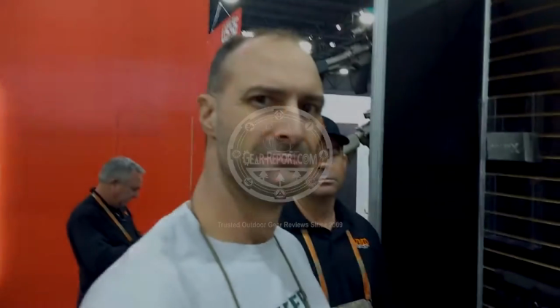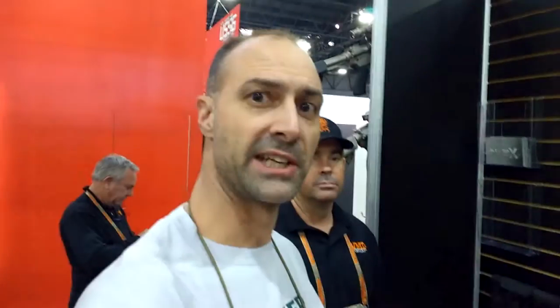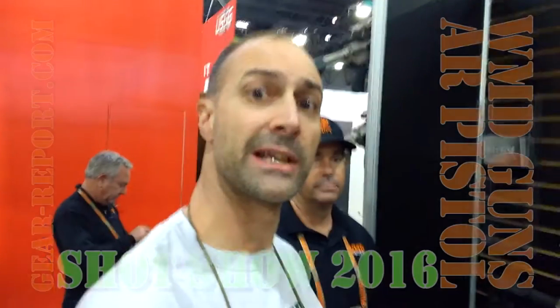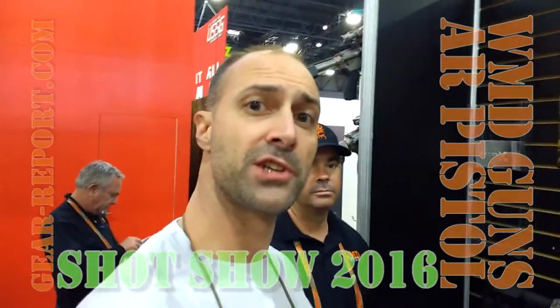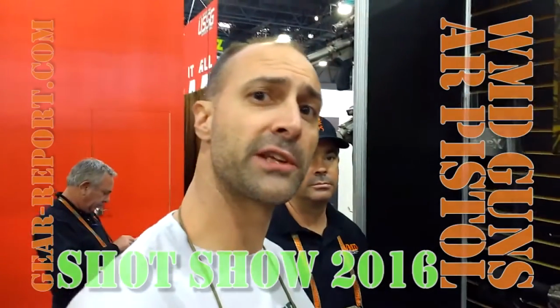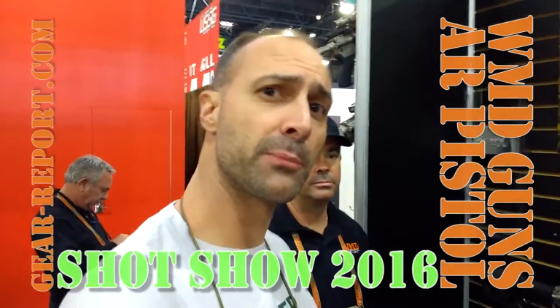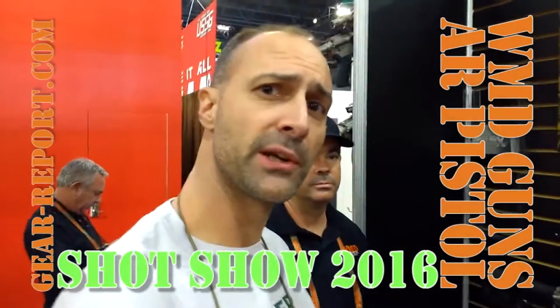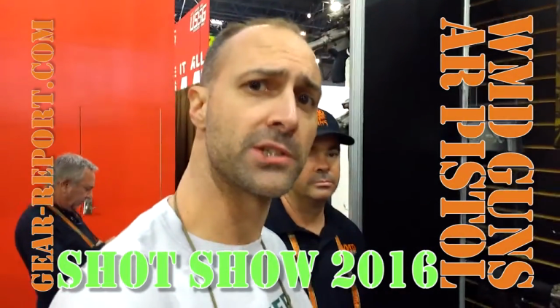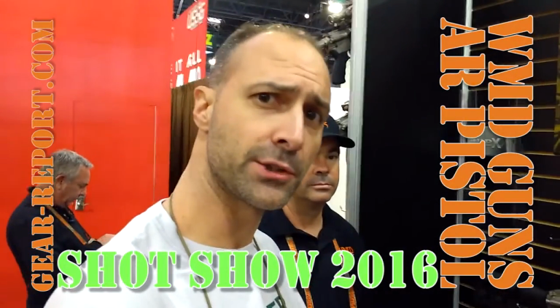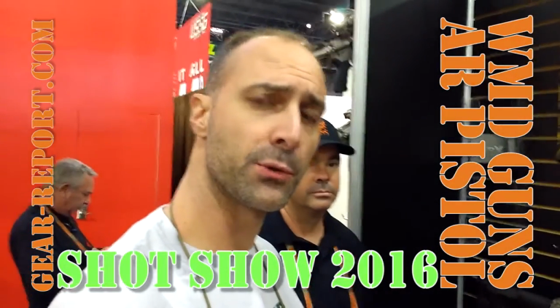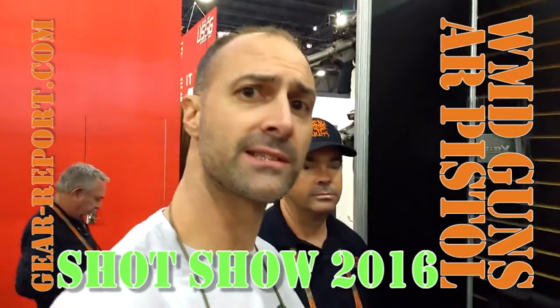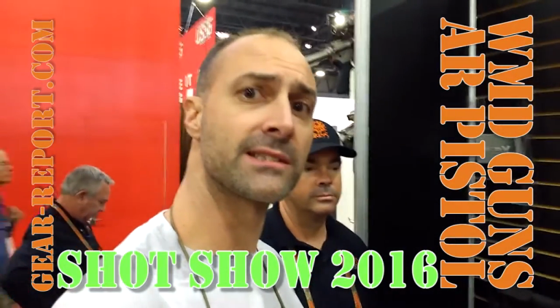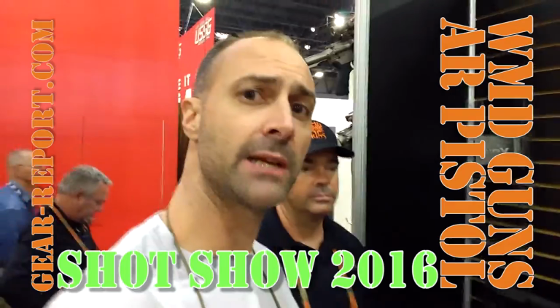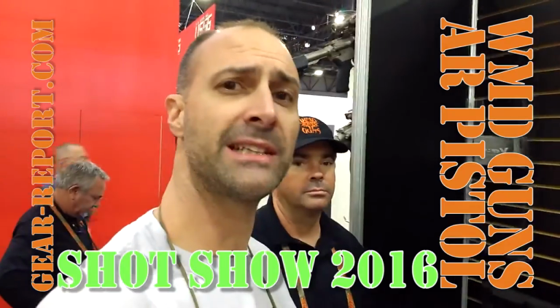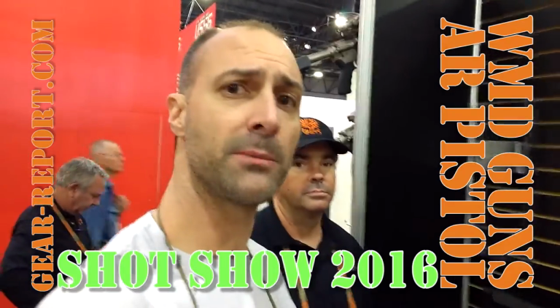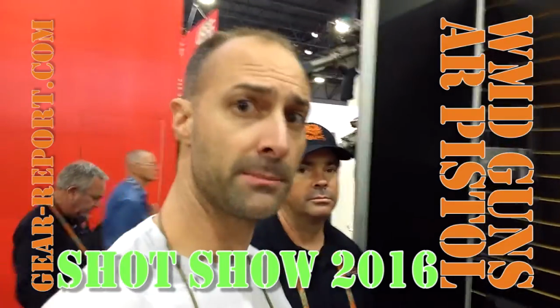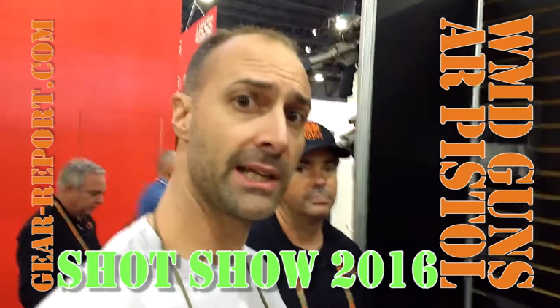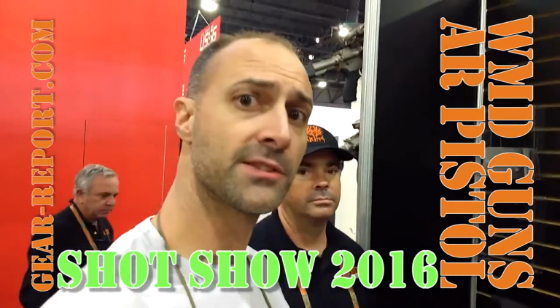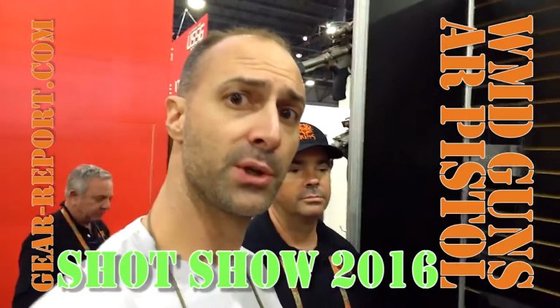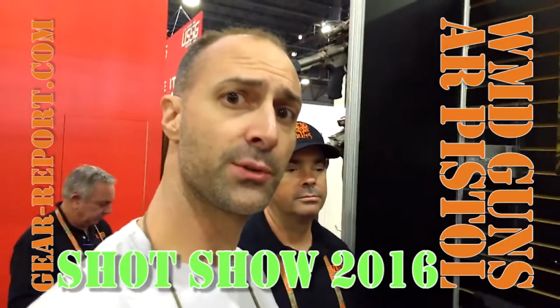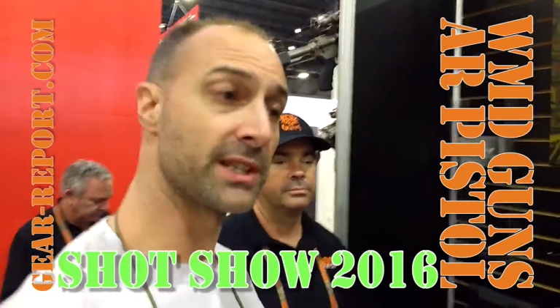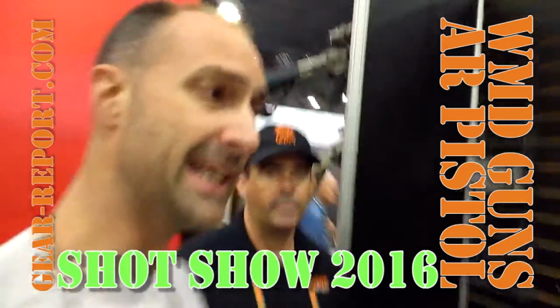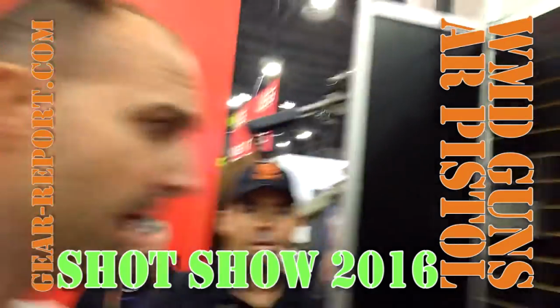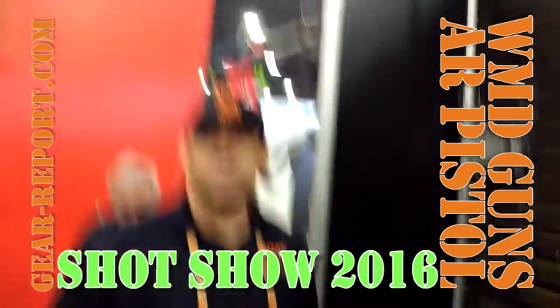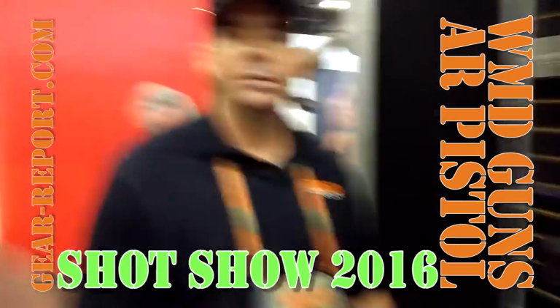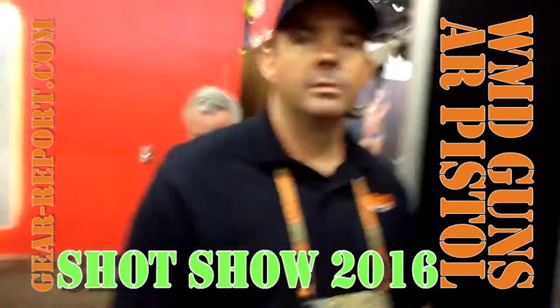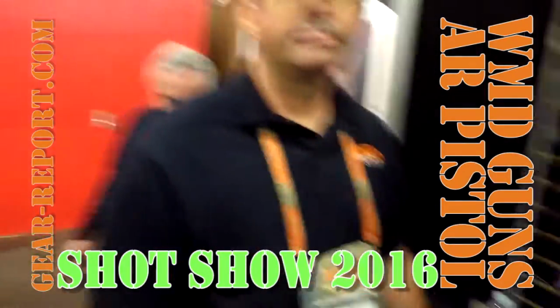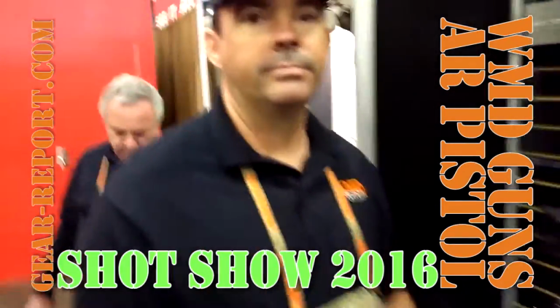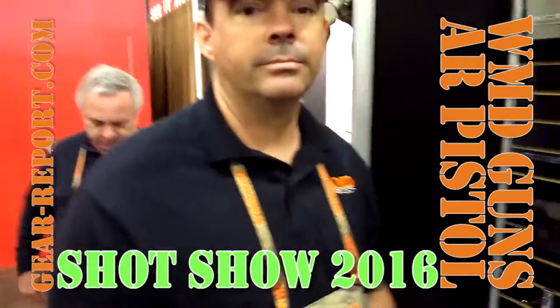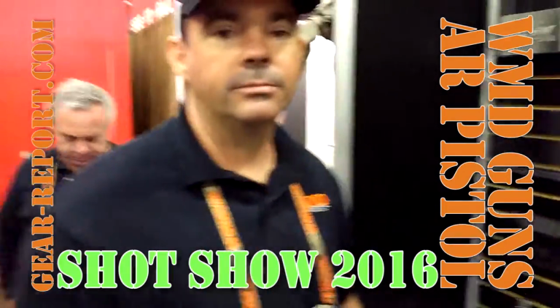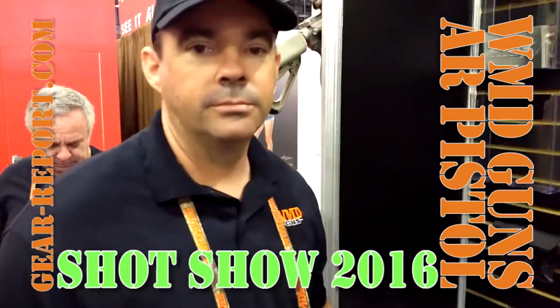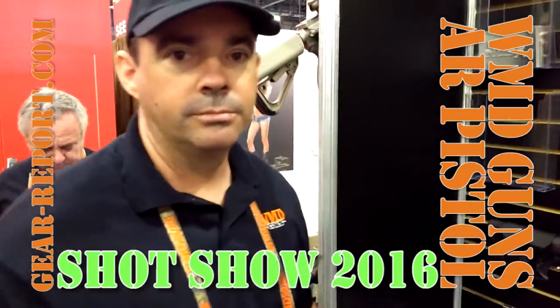Hey GearHeads, Jeff with GearReport here at Shot Show 2016. I'm in the WMV Guns booth with Lee, who's going to tell us about their new AR pistol.